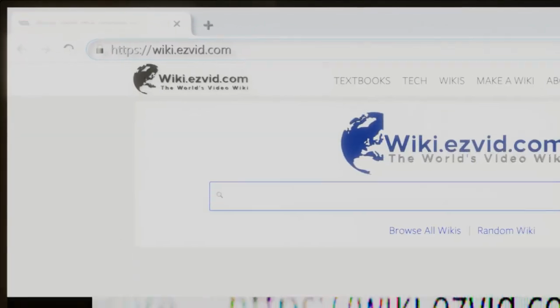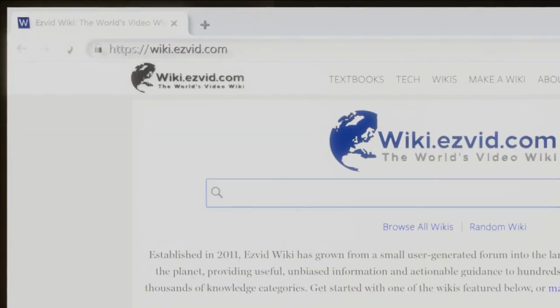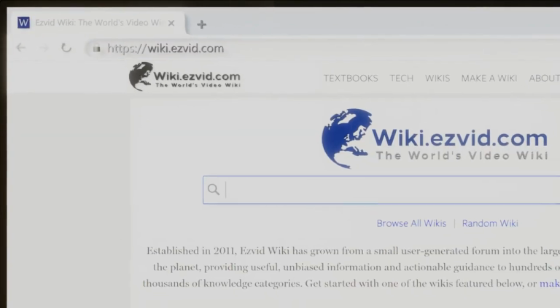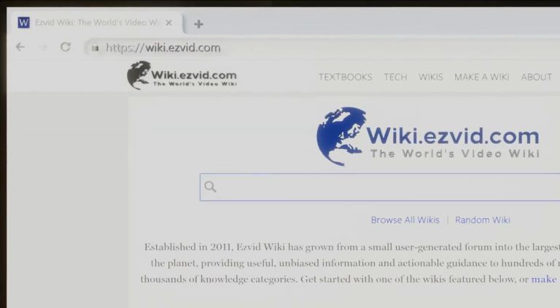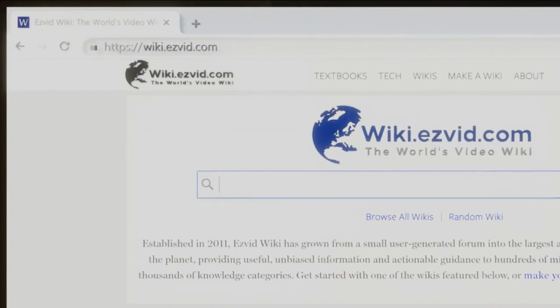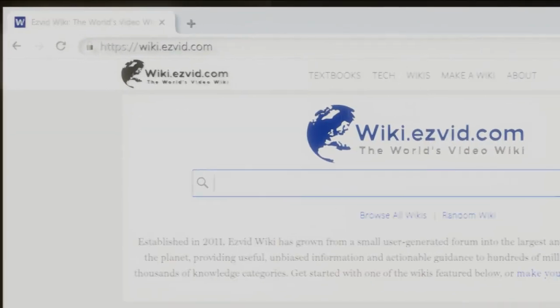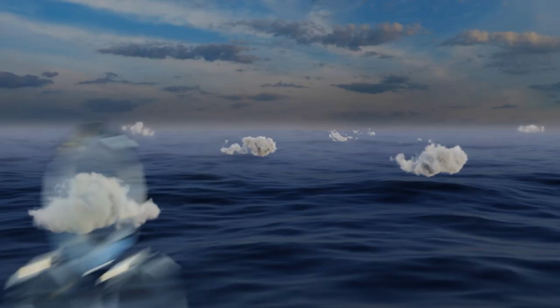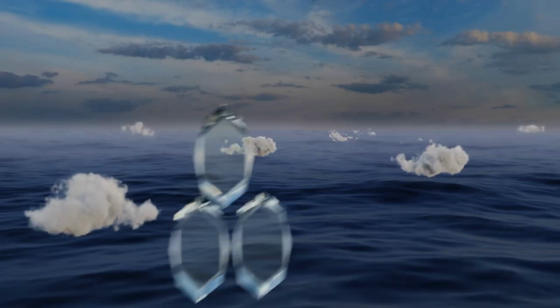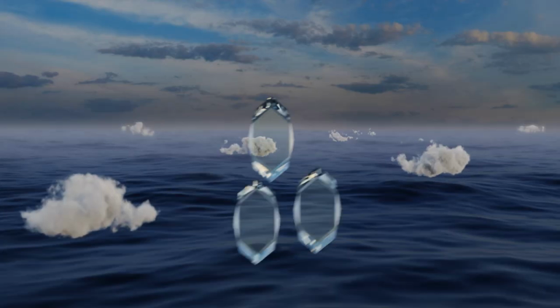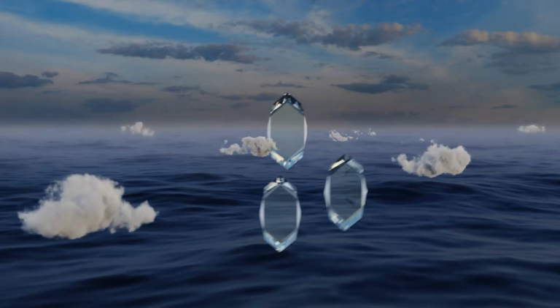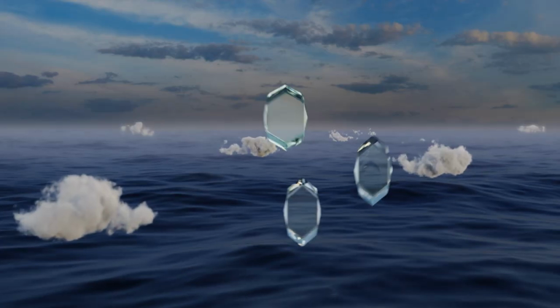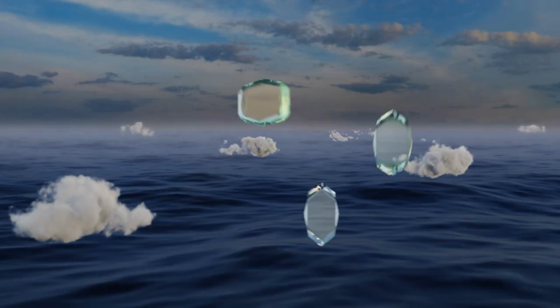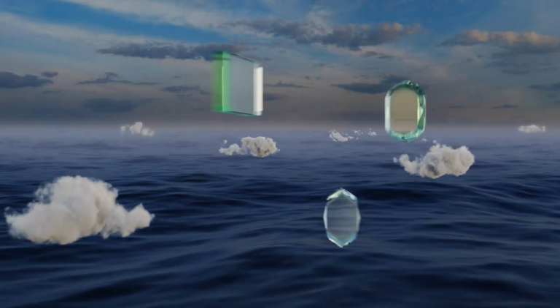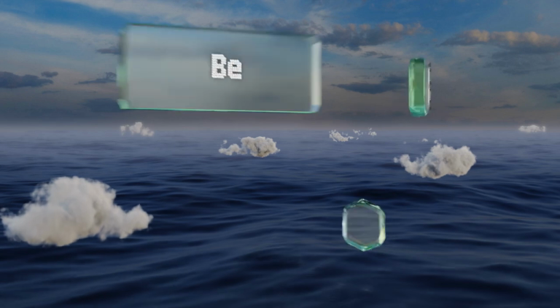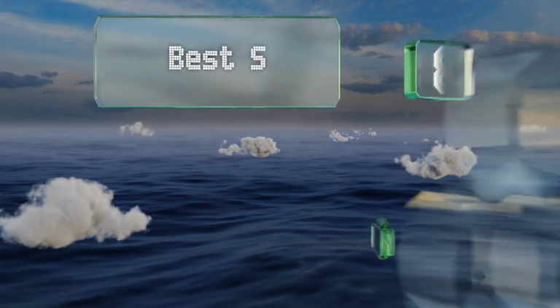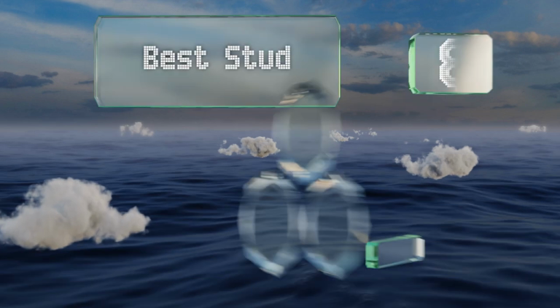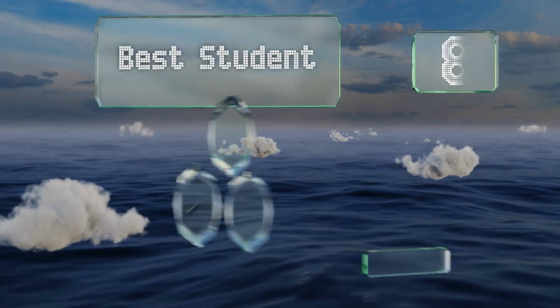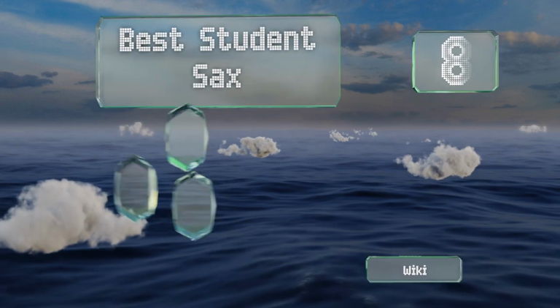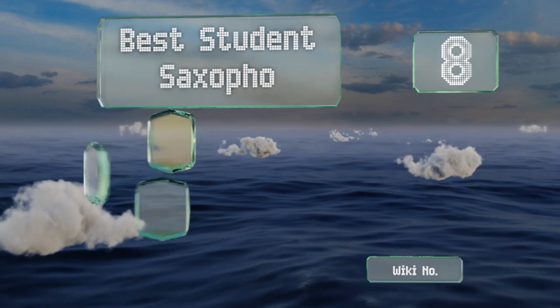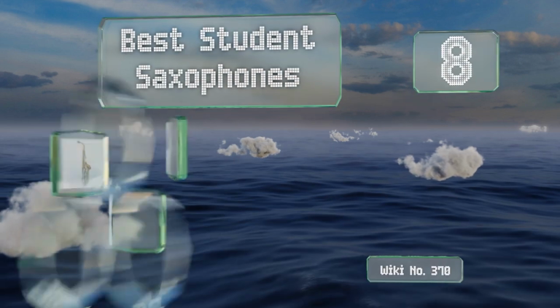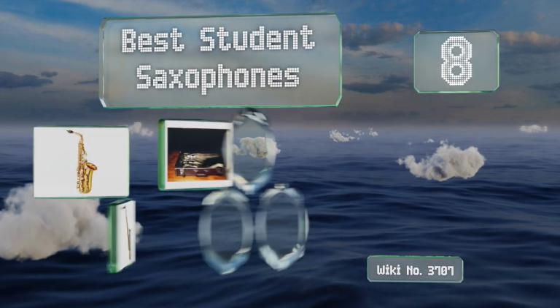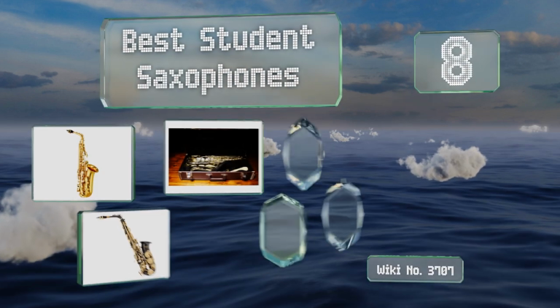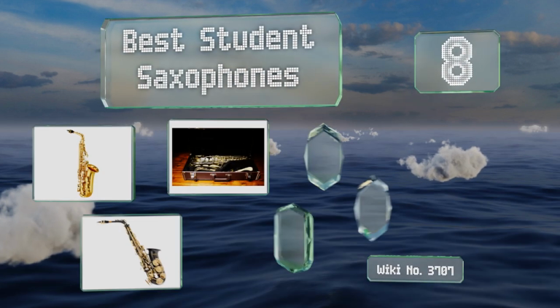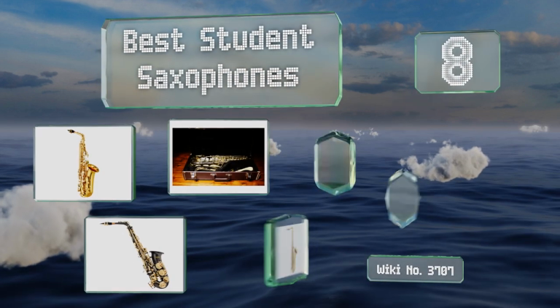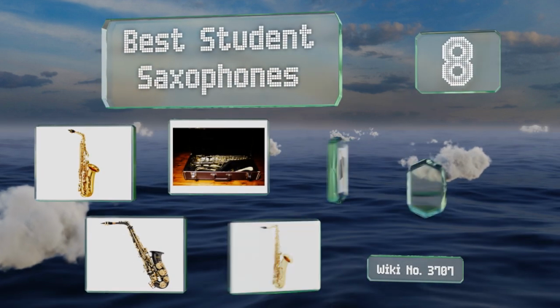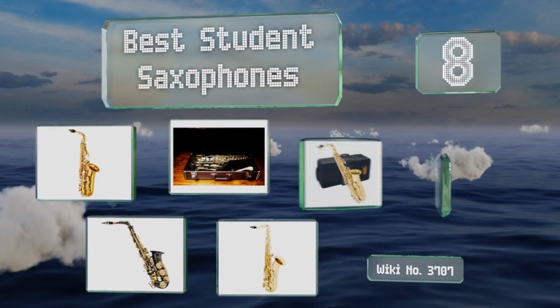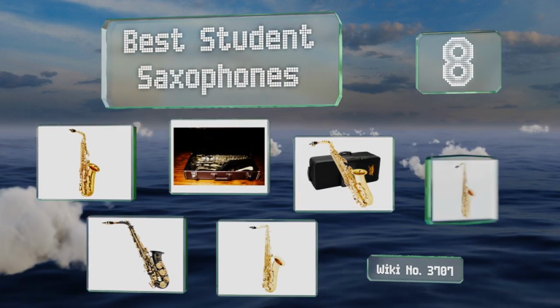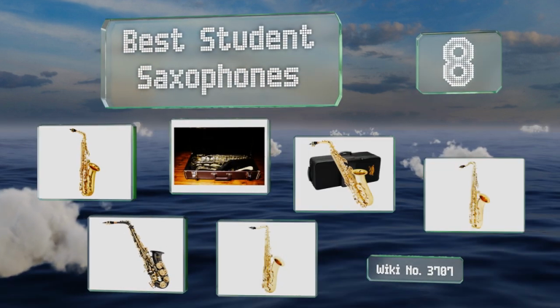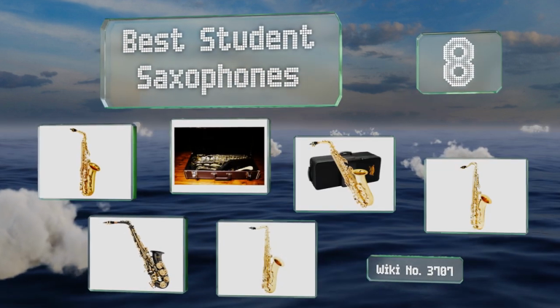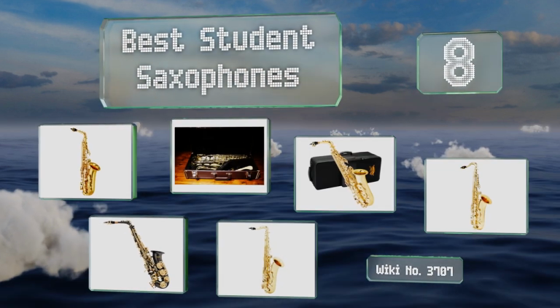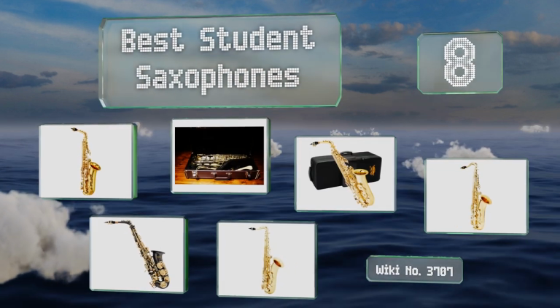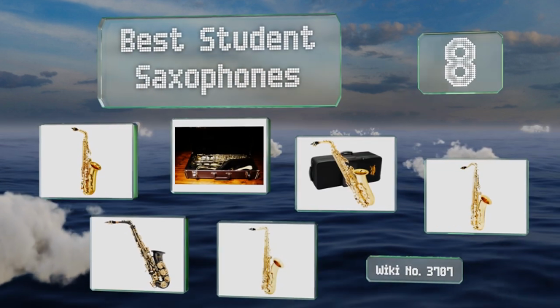EasyVid presents the eight best student saxophones. Let's get started with the list.